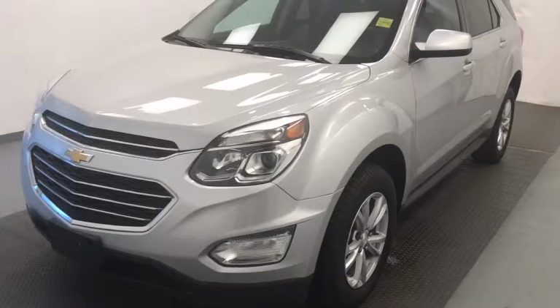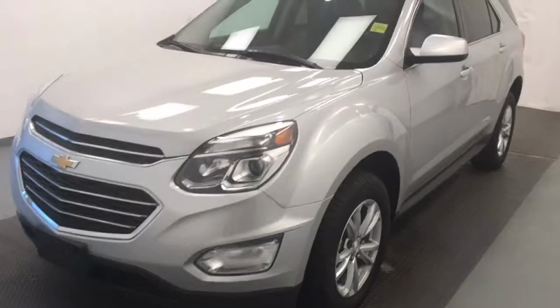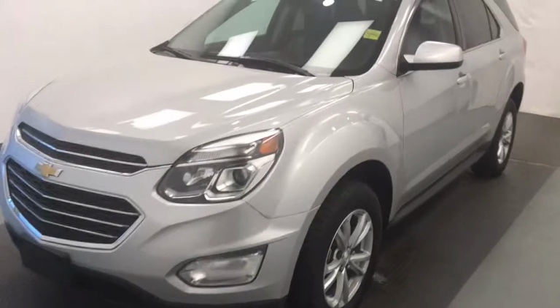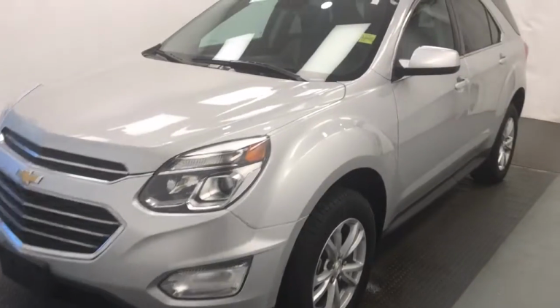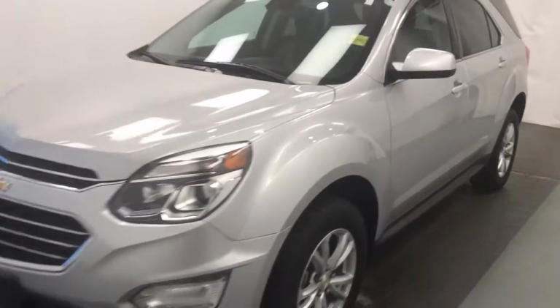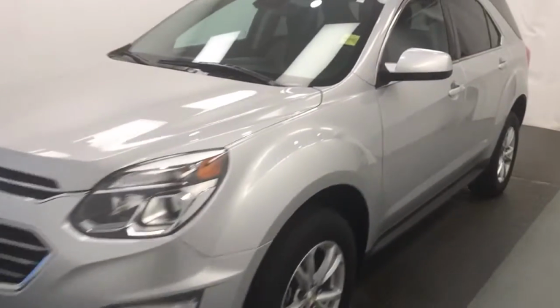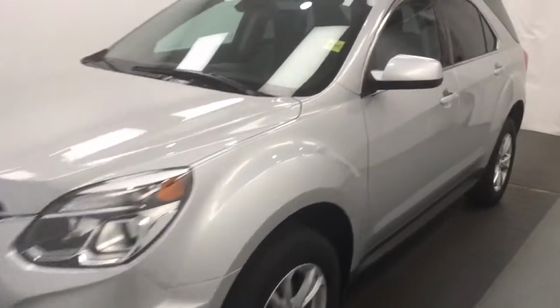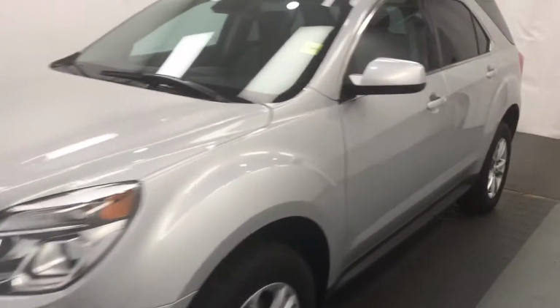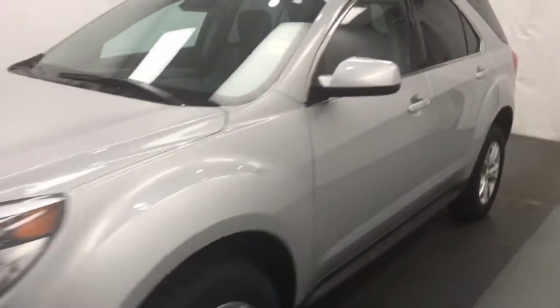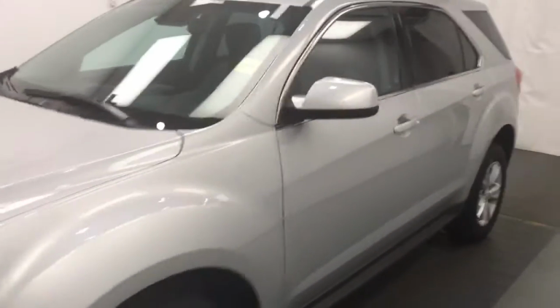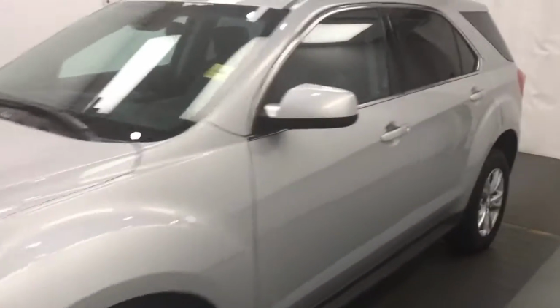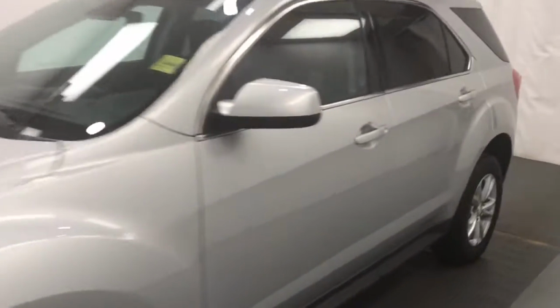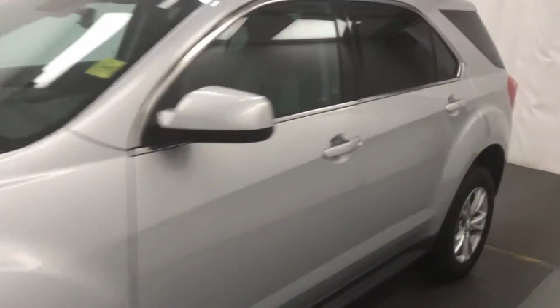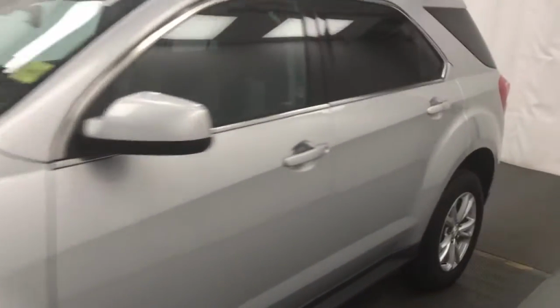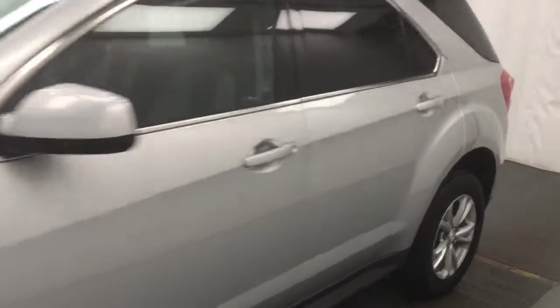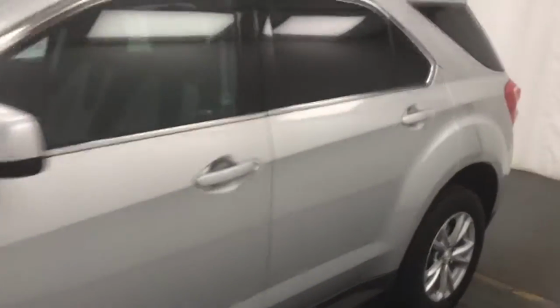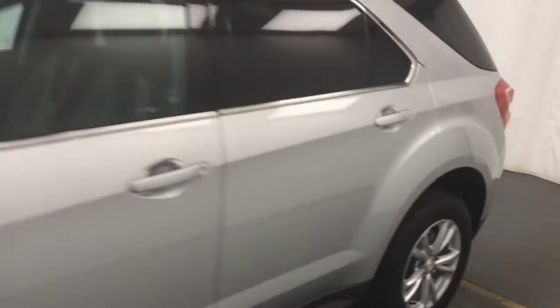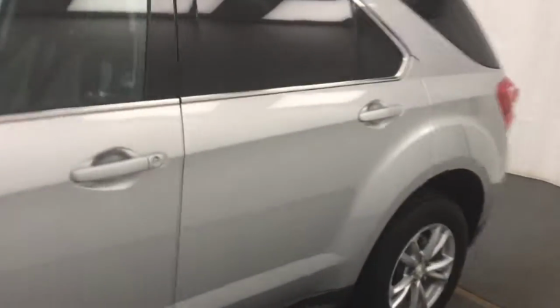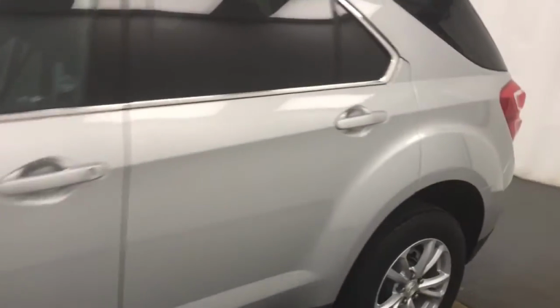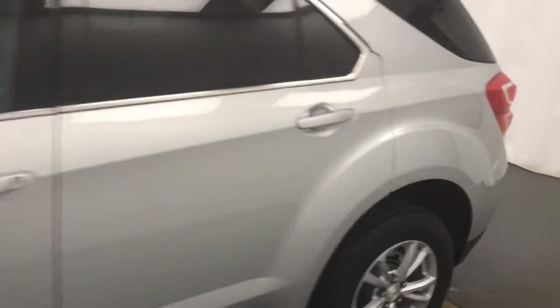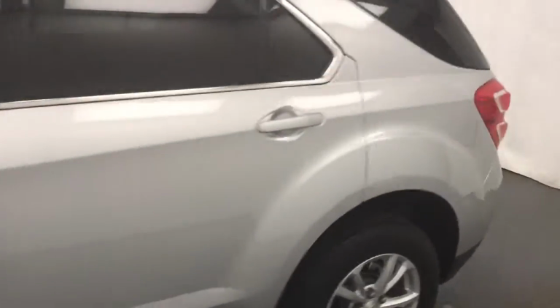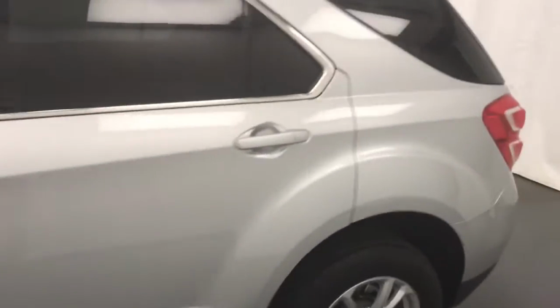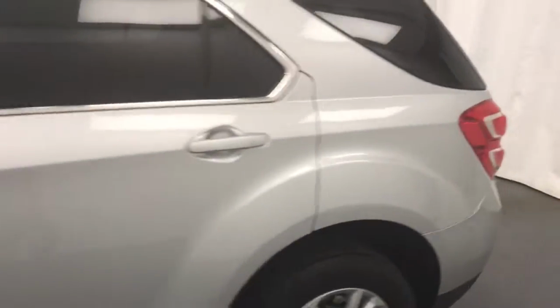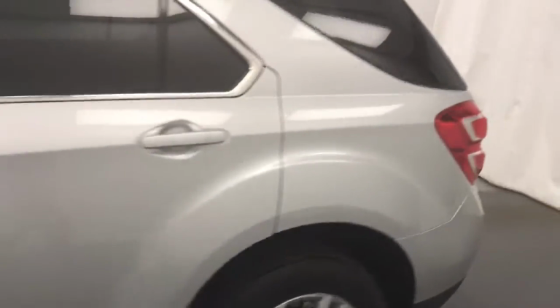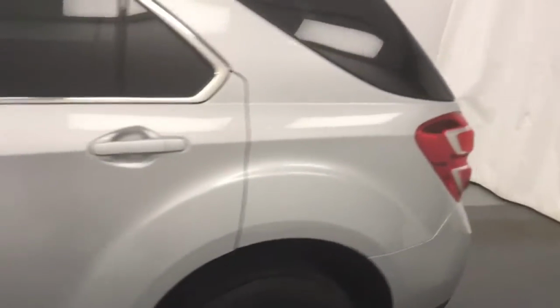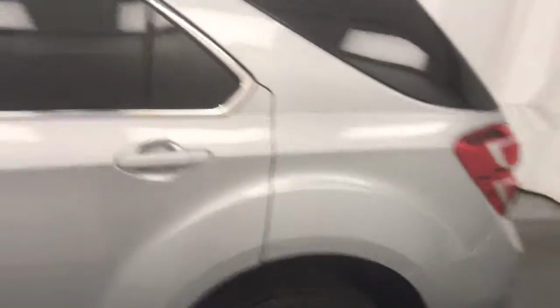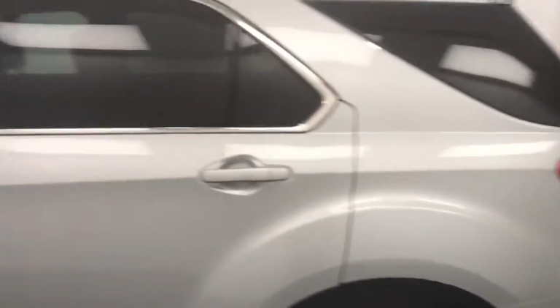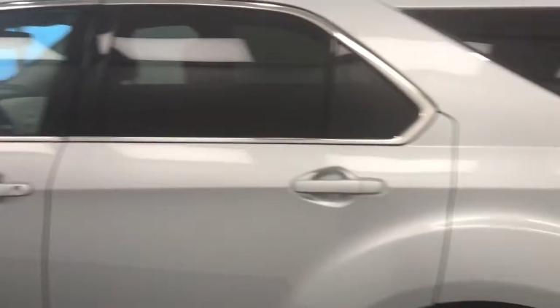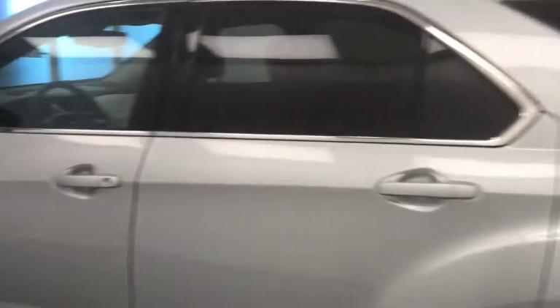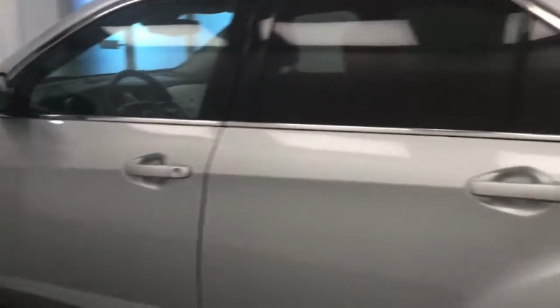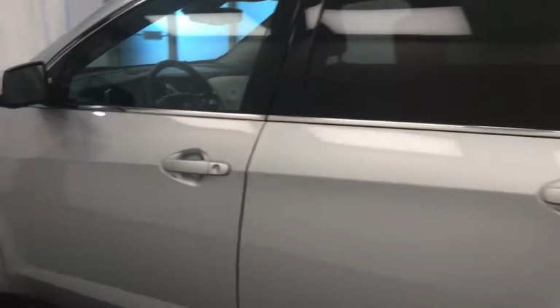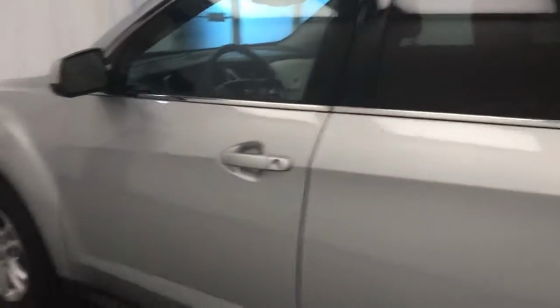Today we're reviewing stock number 205-107 on a 2017 Chevy Equinox and our exterior color is silver.